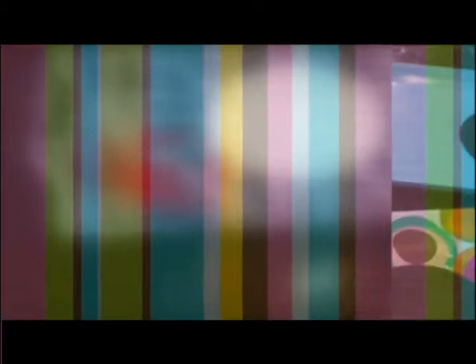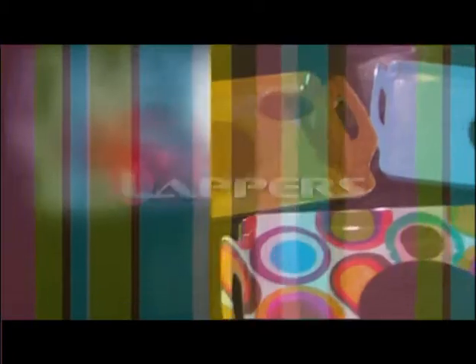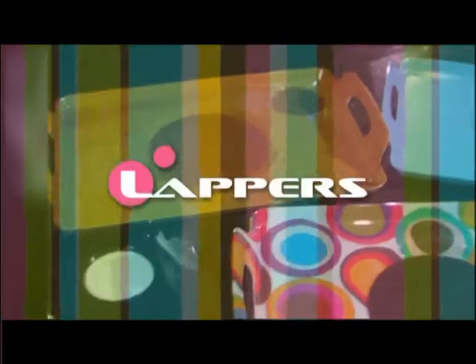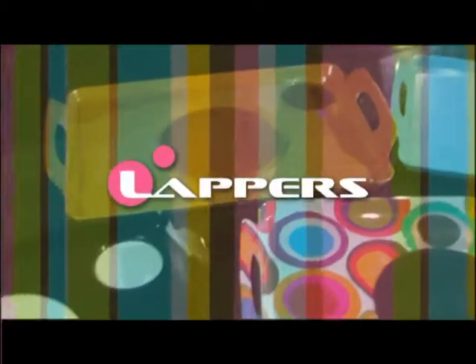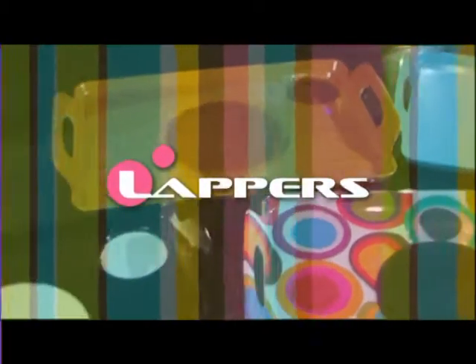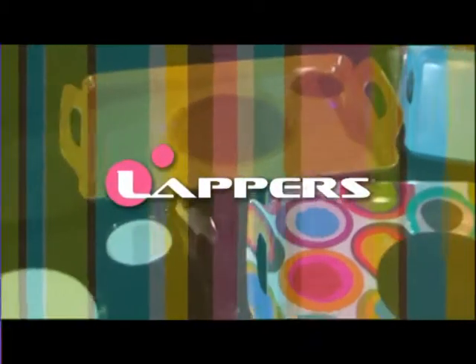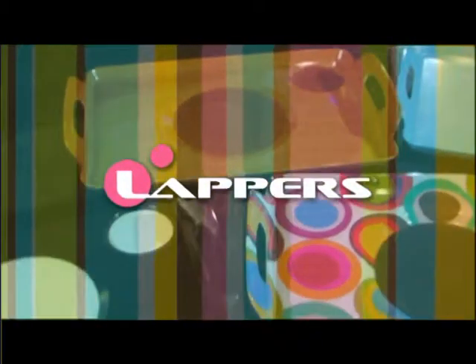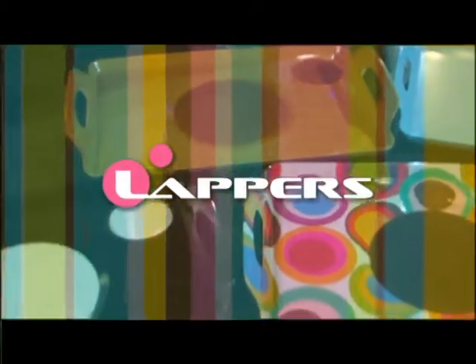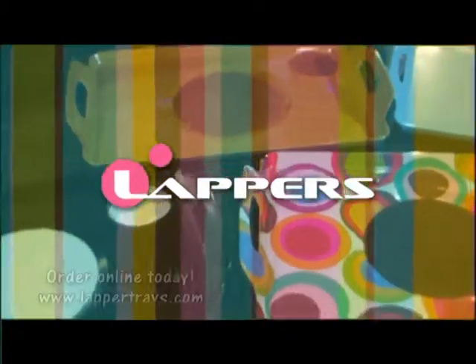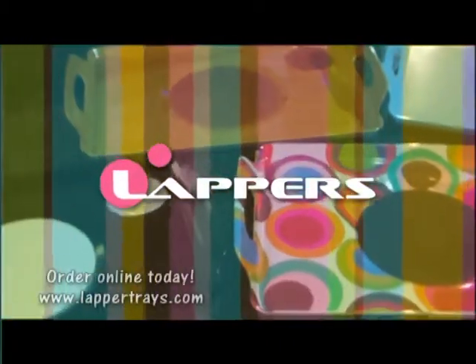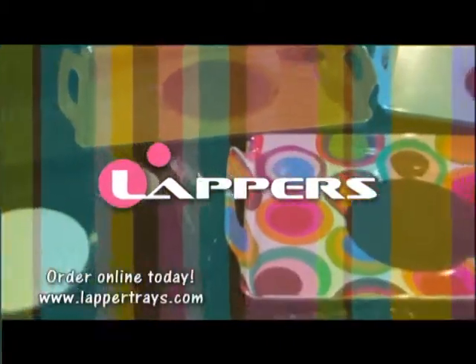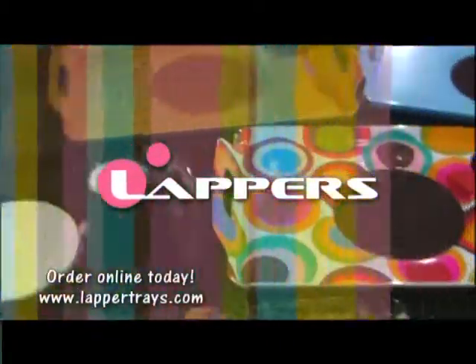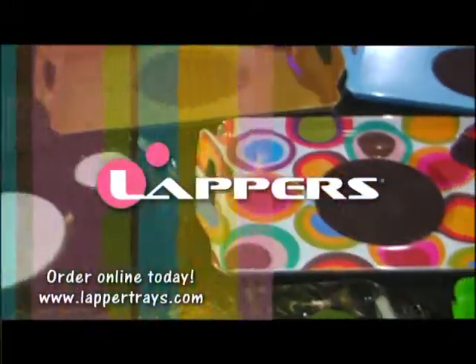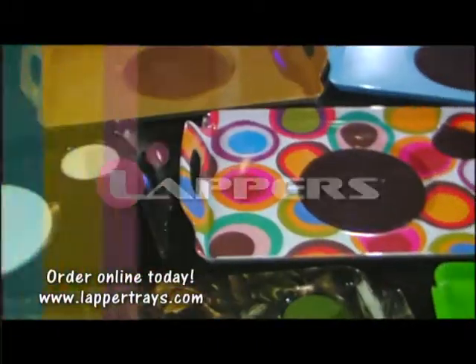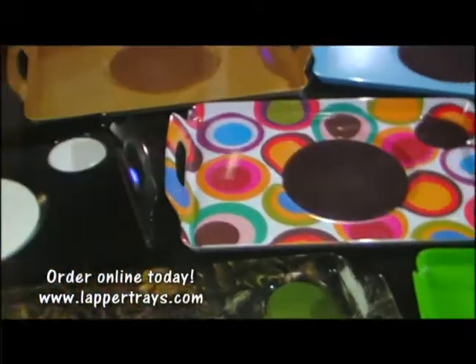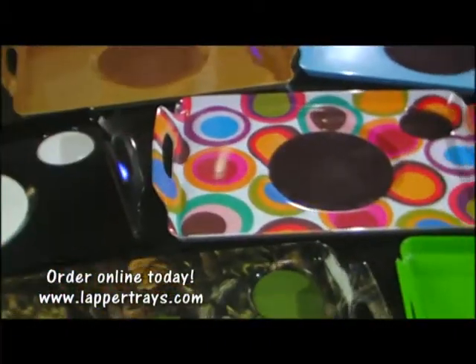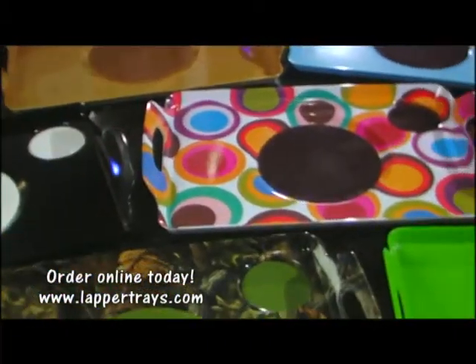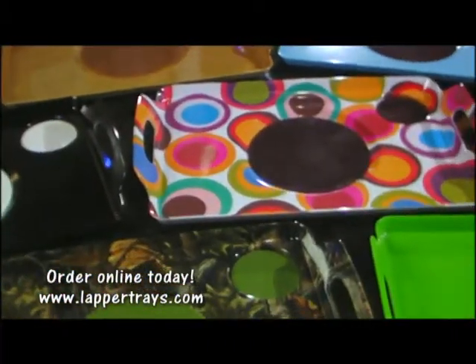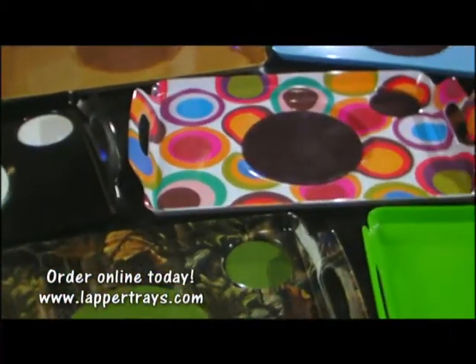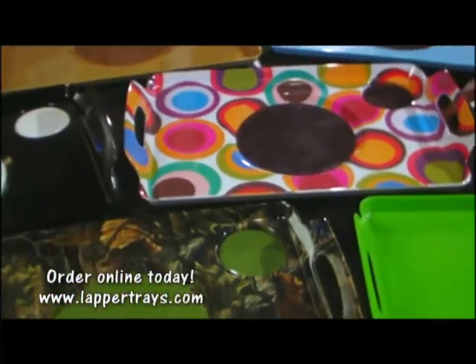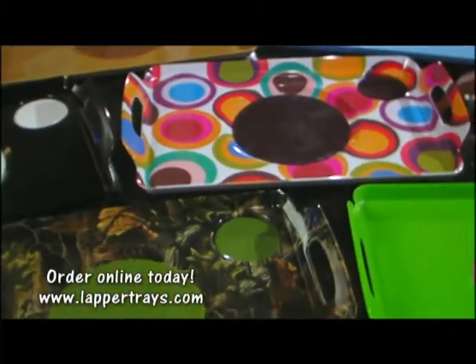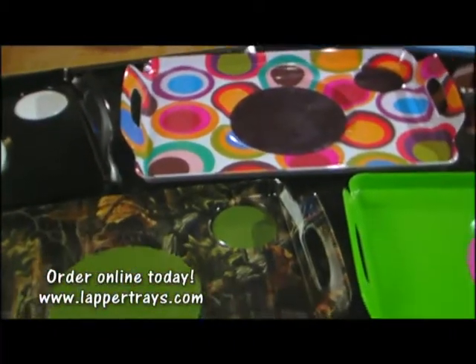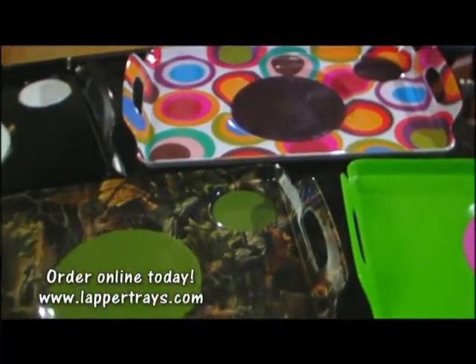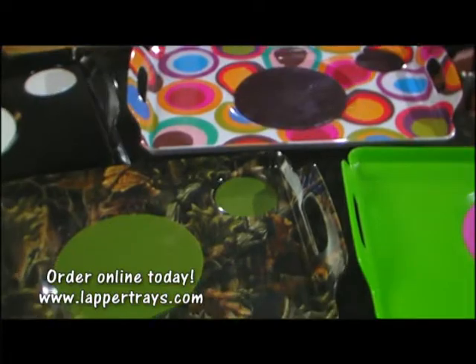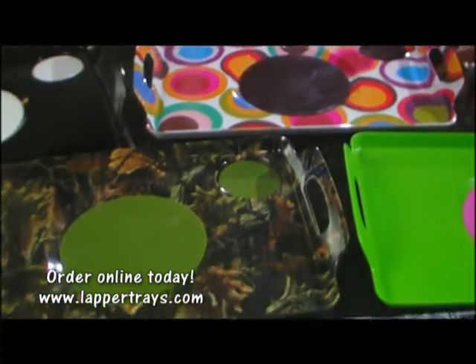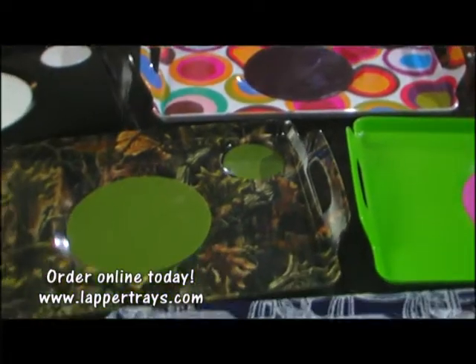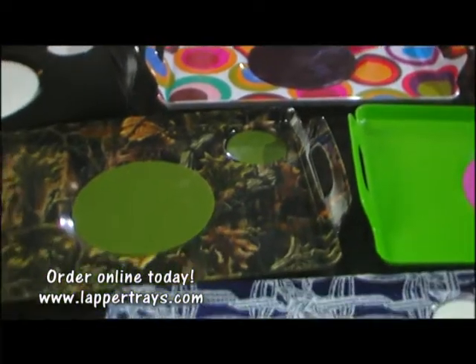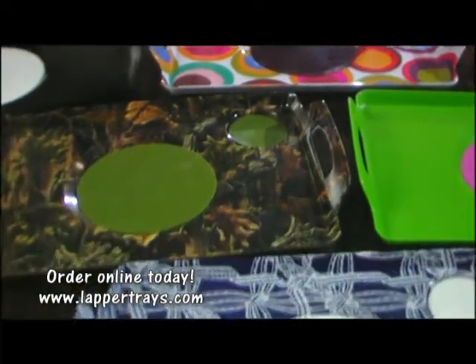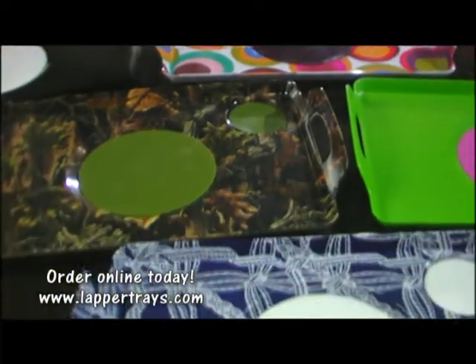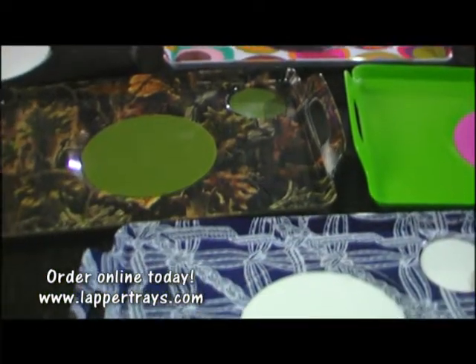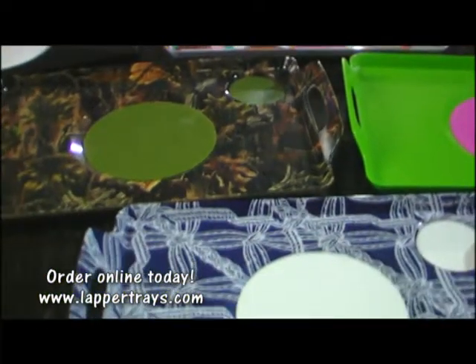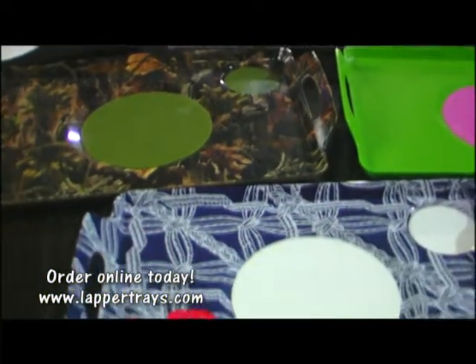Introducing Lapper Non-Slip Dinner Trays. Lappers are a patented, ergonomically designed tray that keeps all your dishes in place.